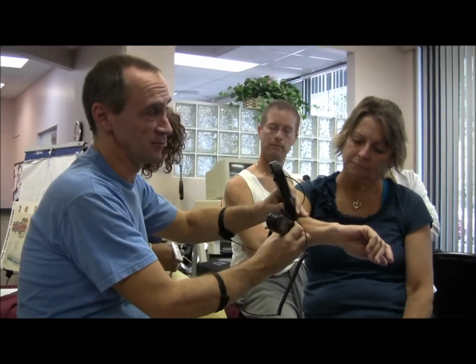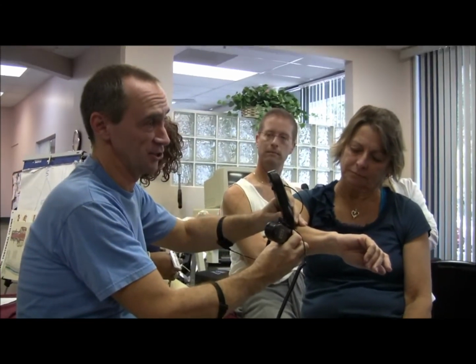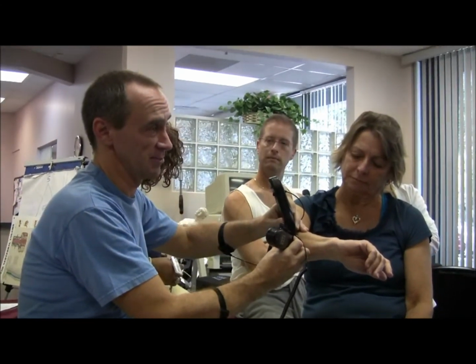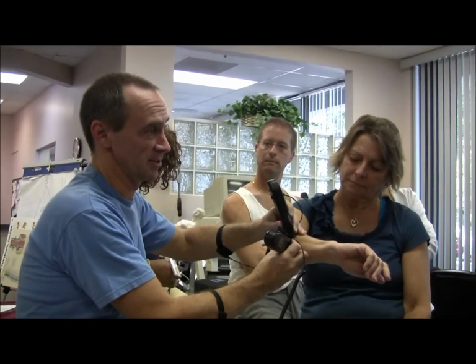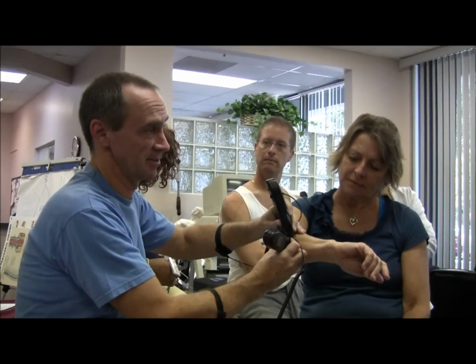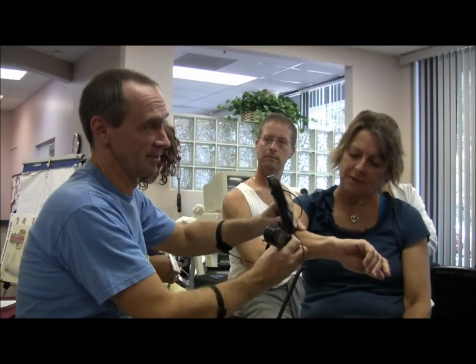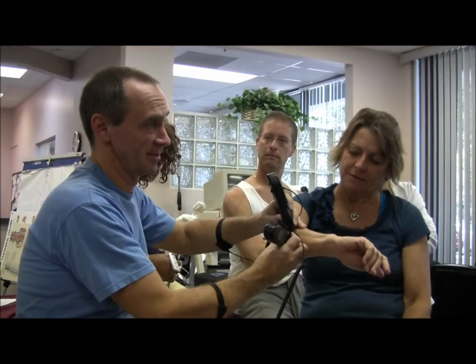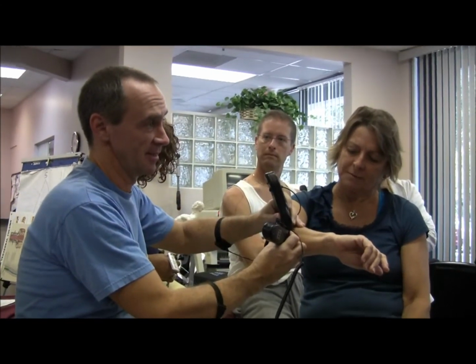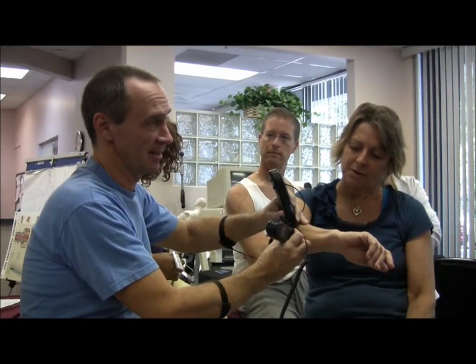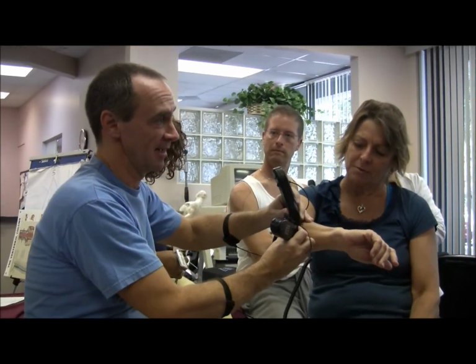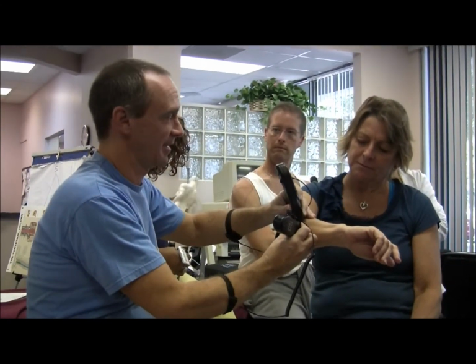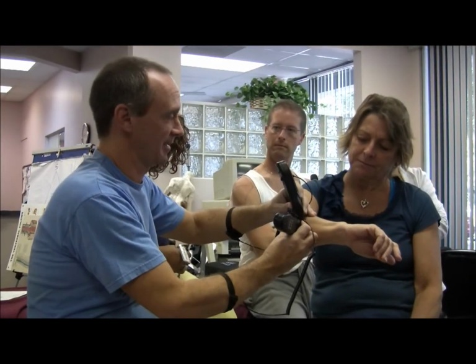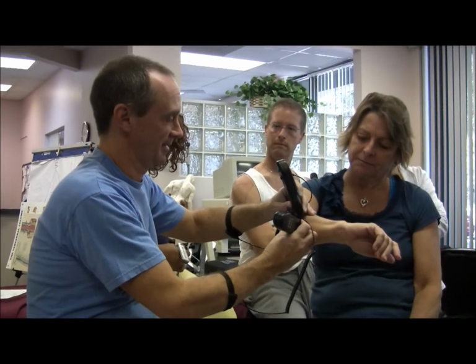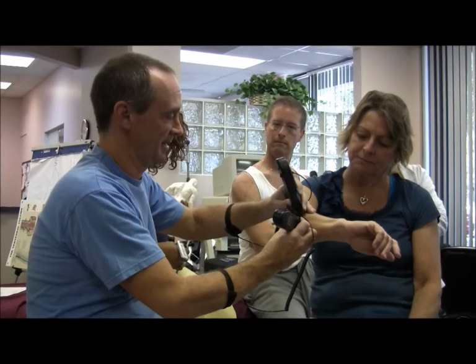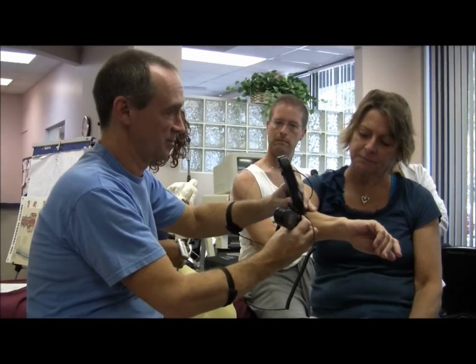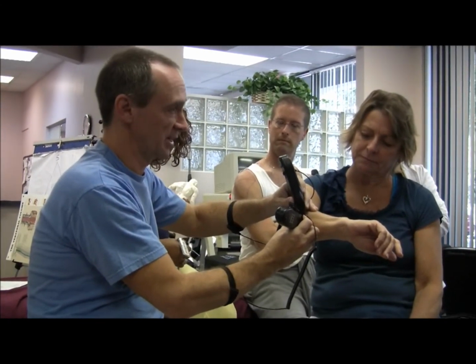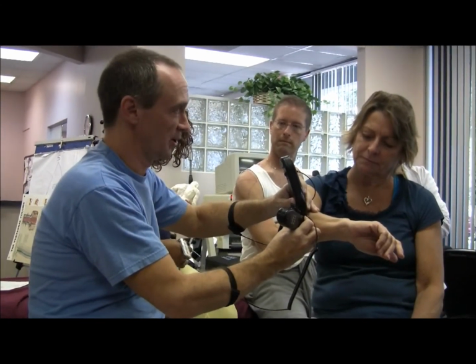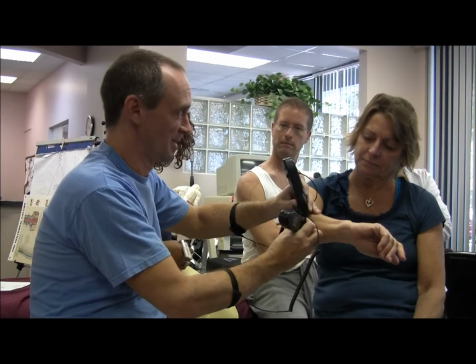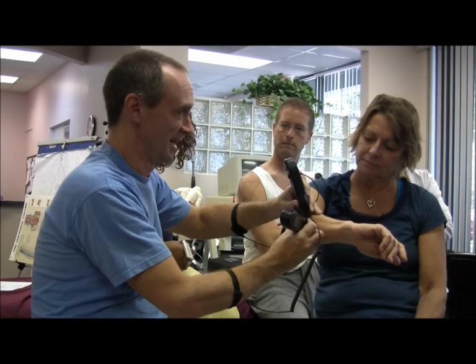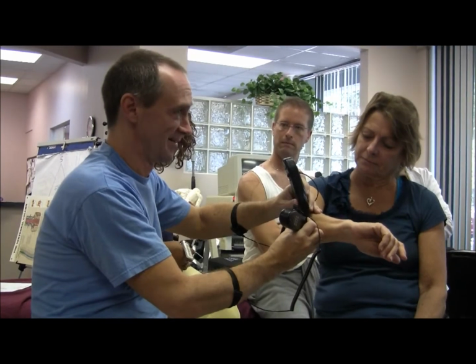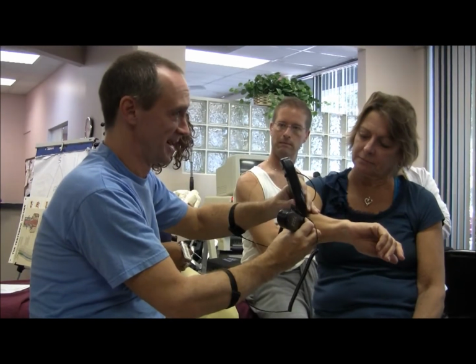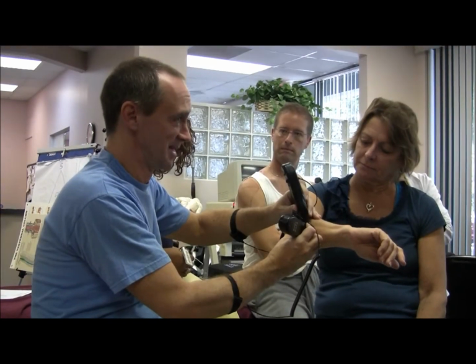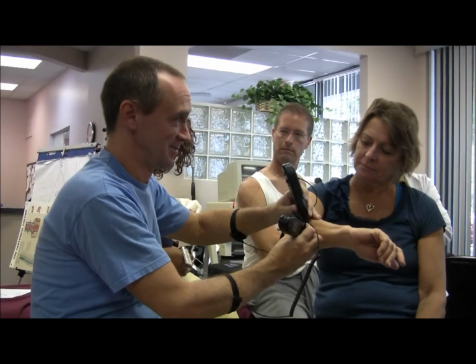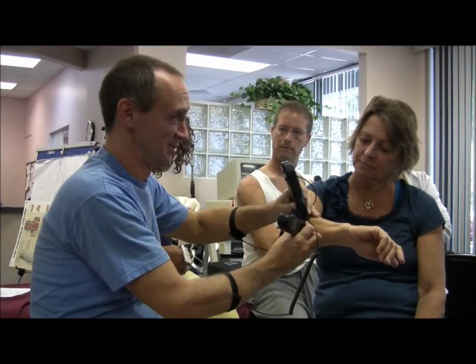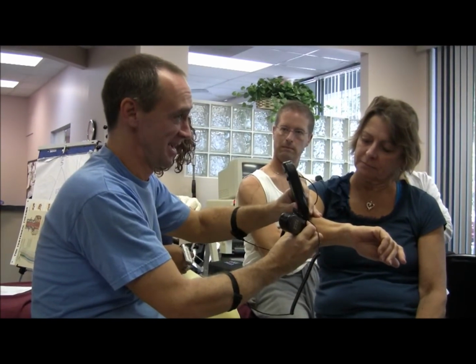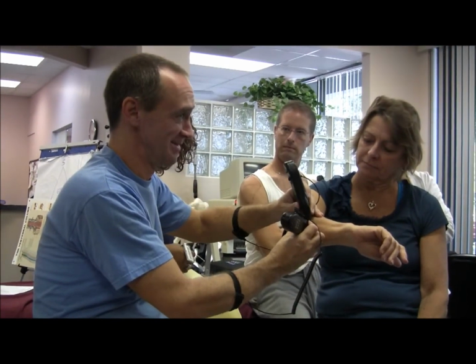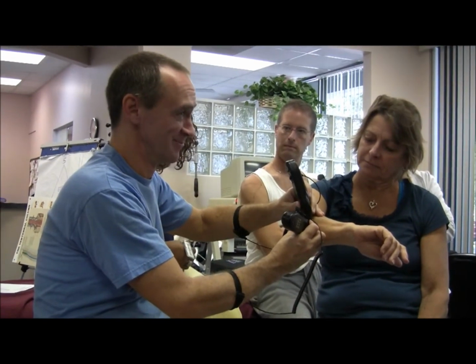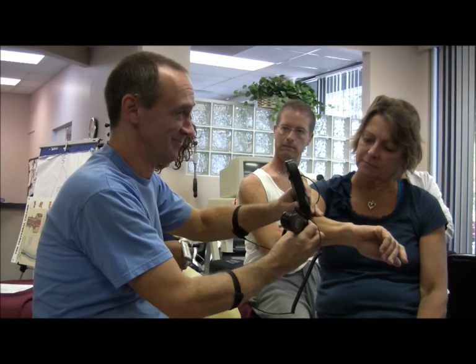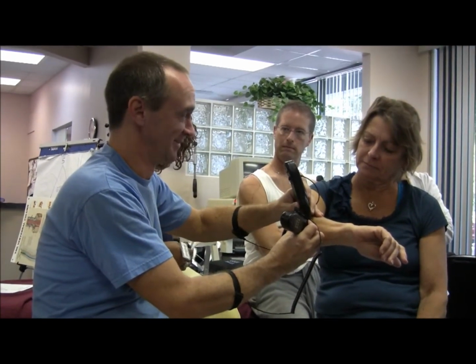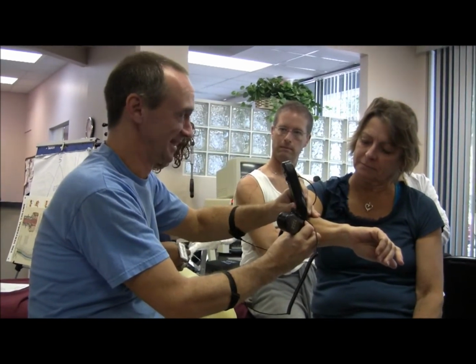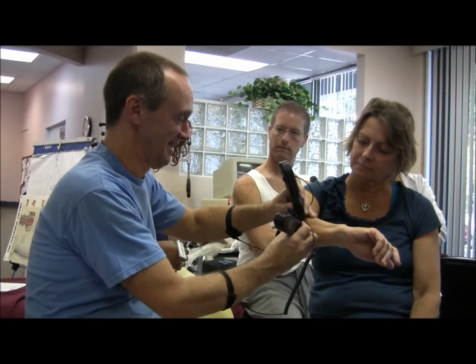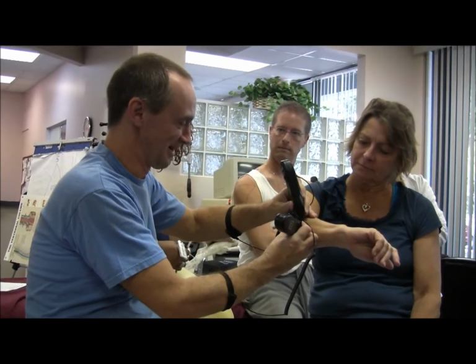When I was done, he was actually able to do push-ups. He said, 'Oh my god, I haven't been able to do that in like a year.'